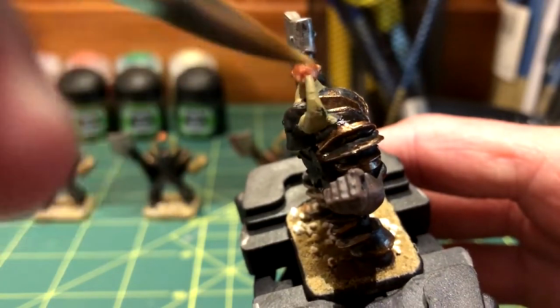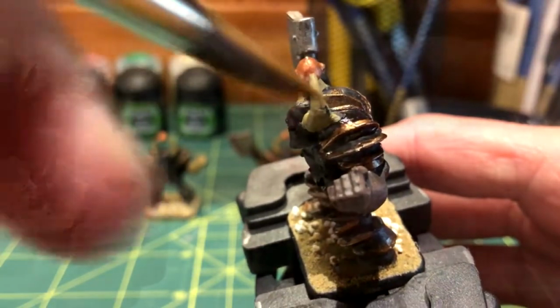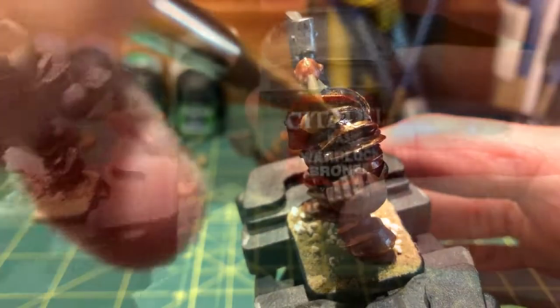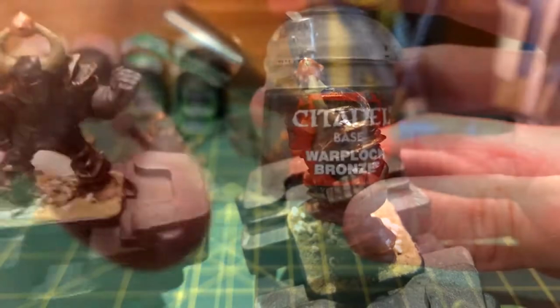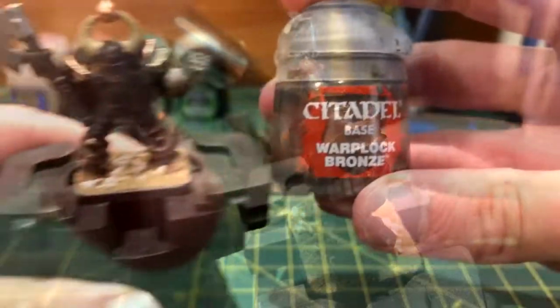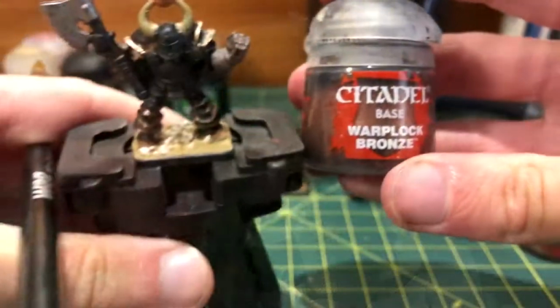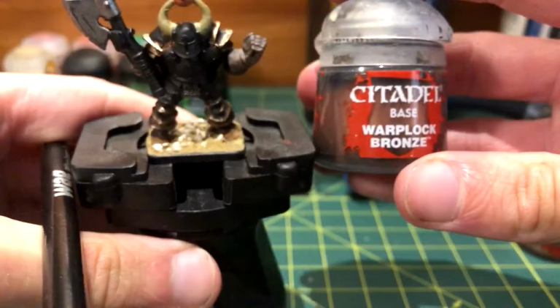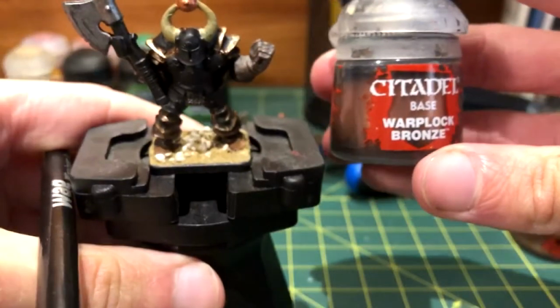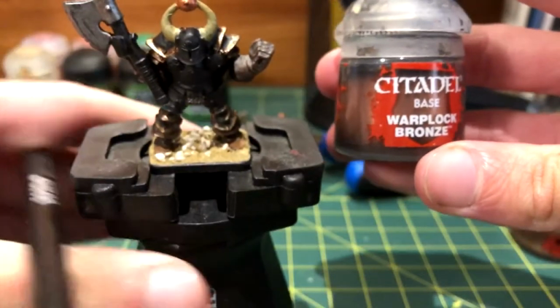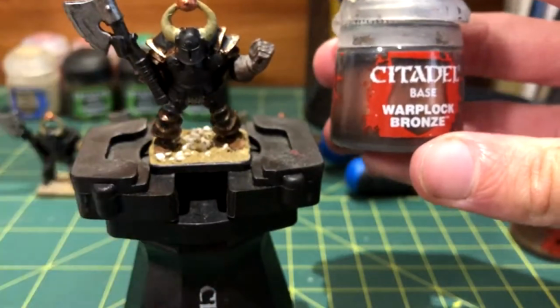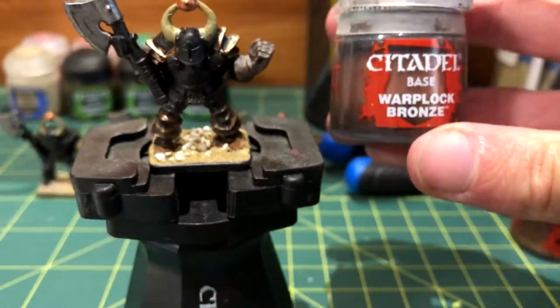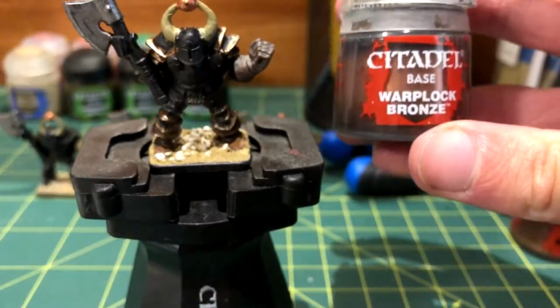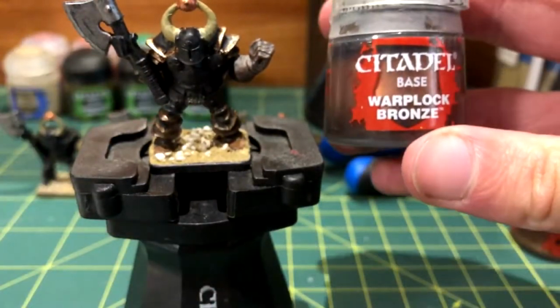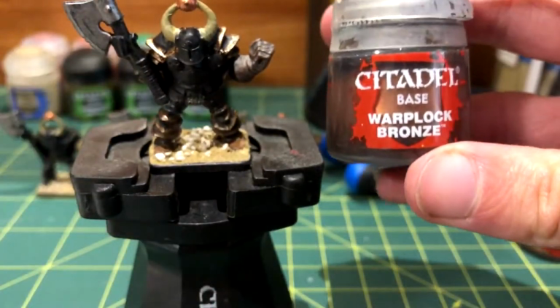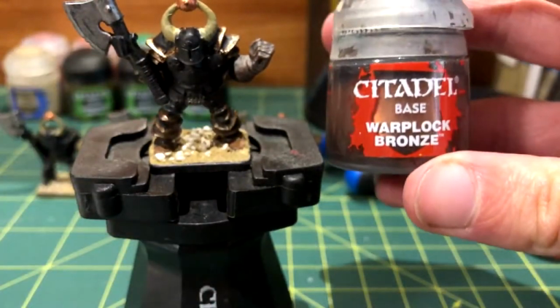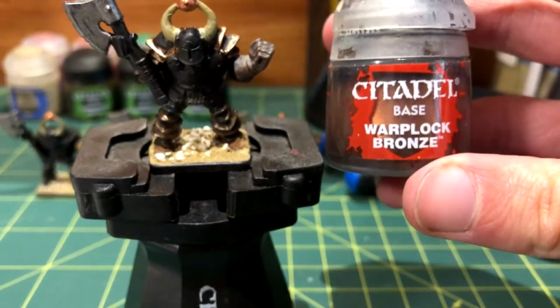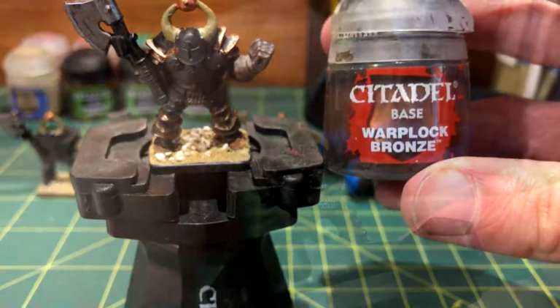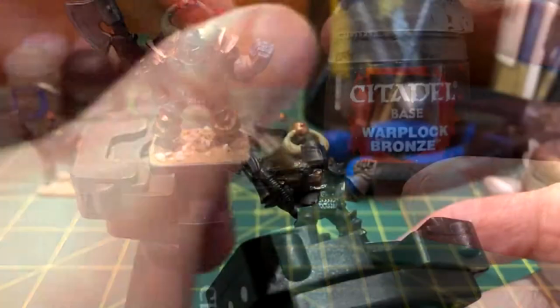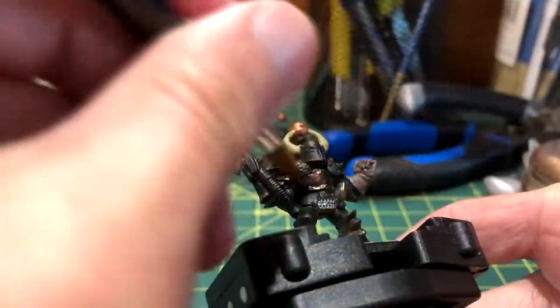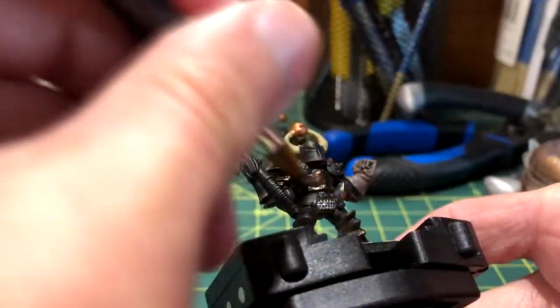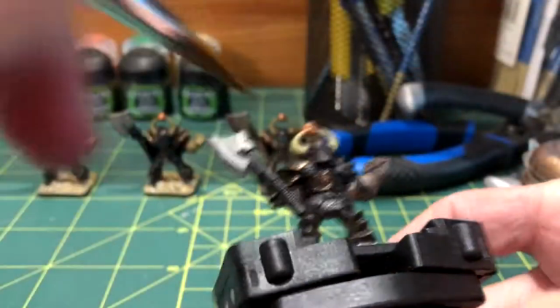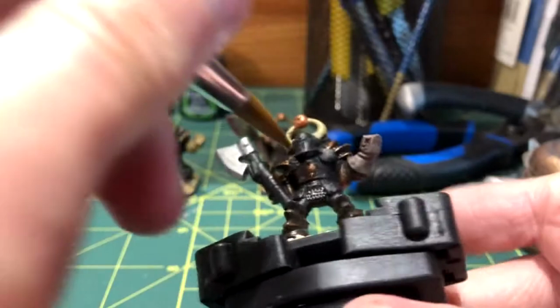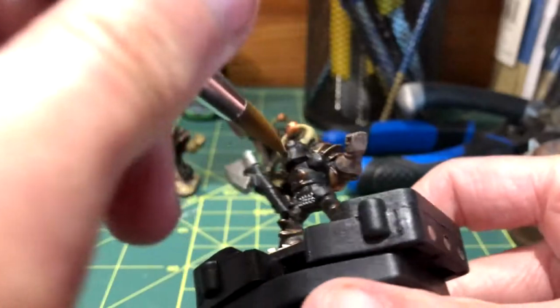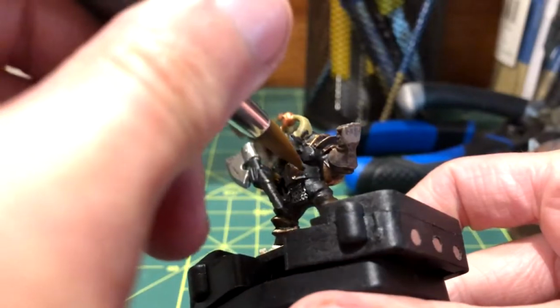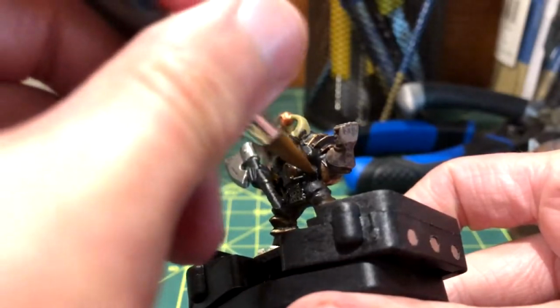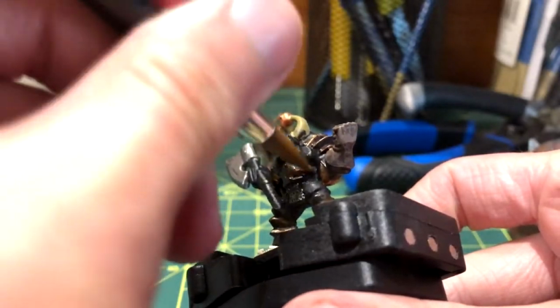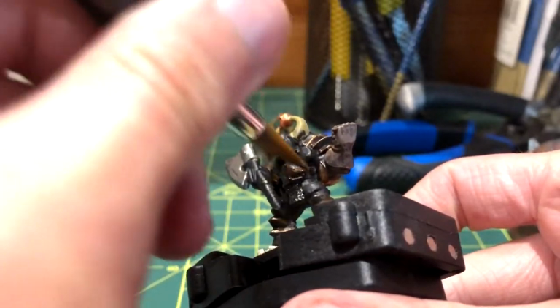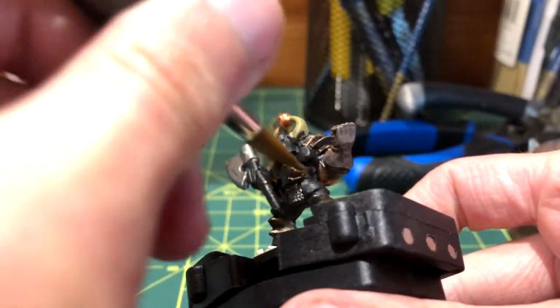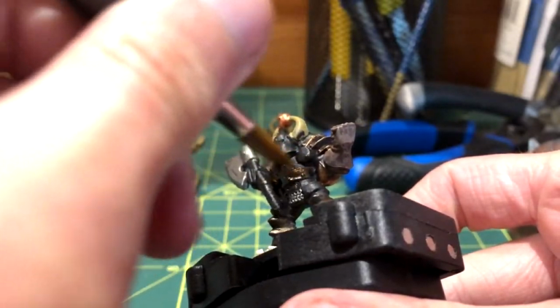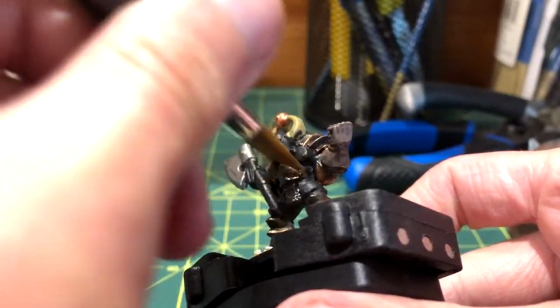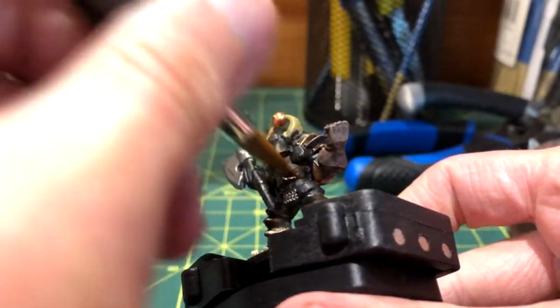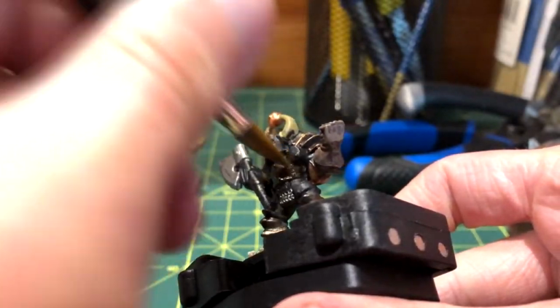Then the breastplate was painted with Warblock Bronze. This gives it a nice dark shine.